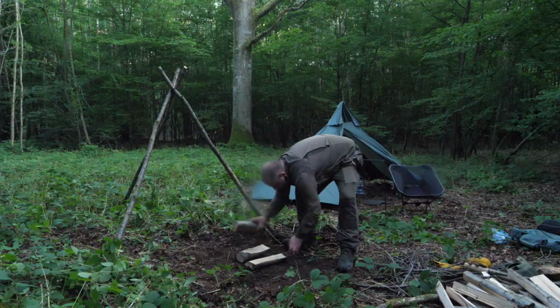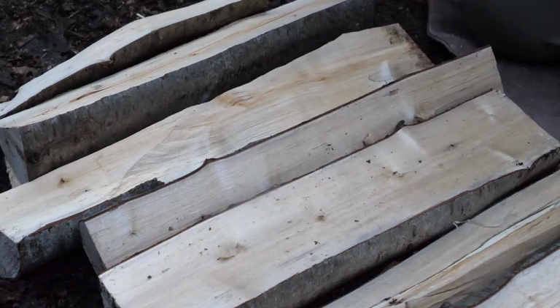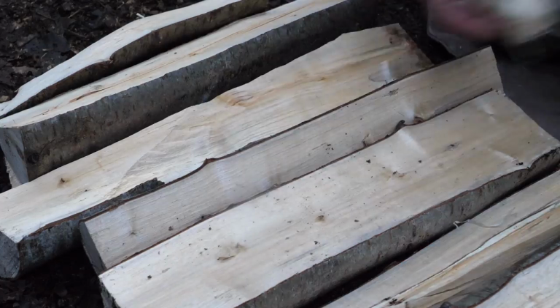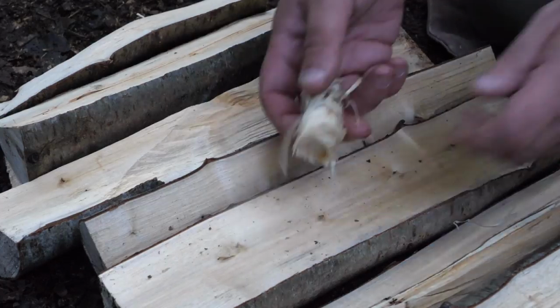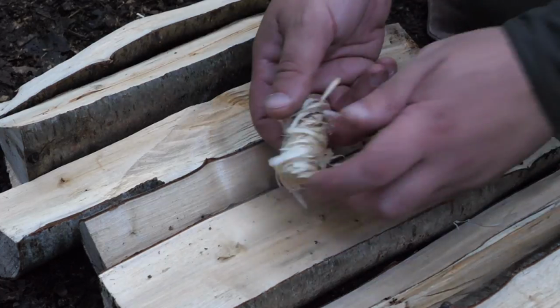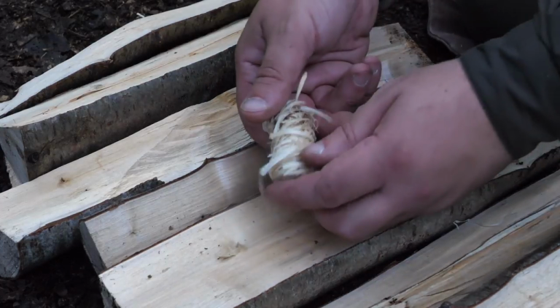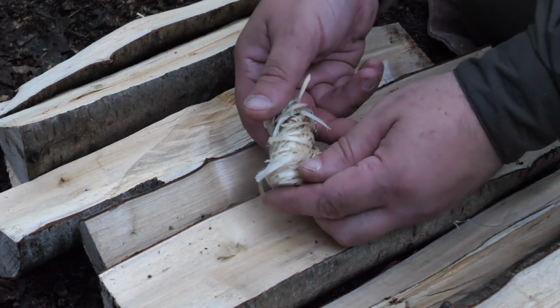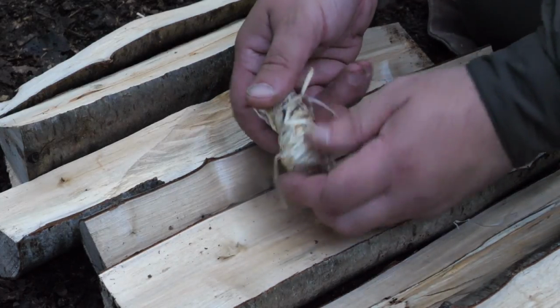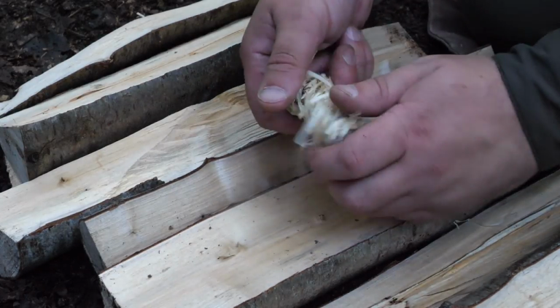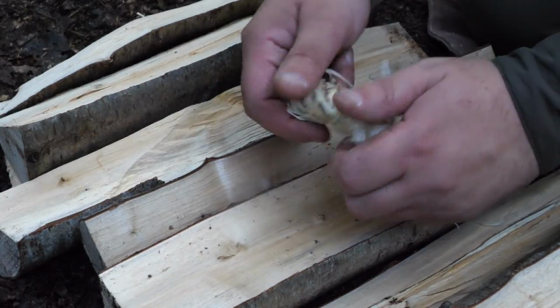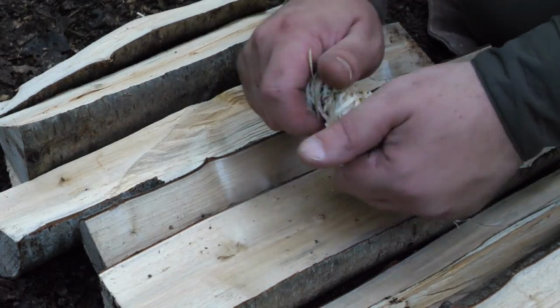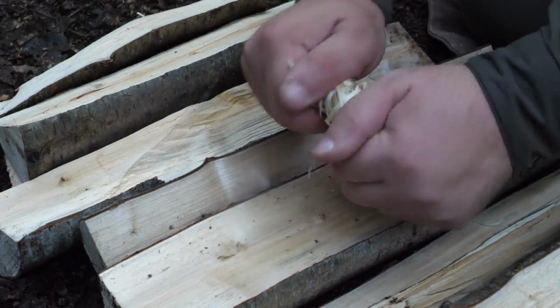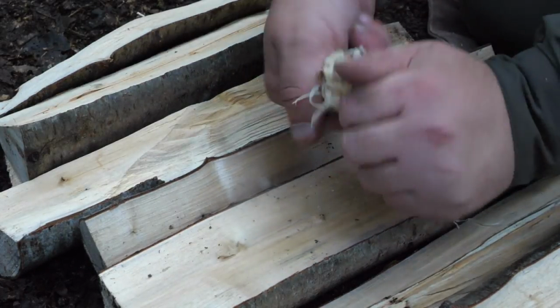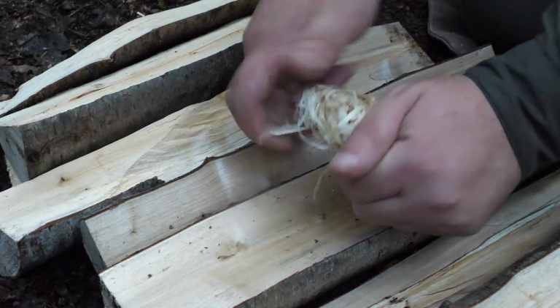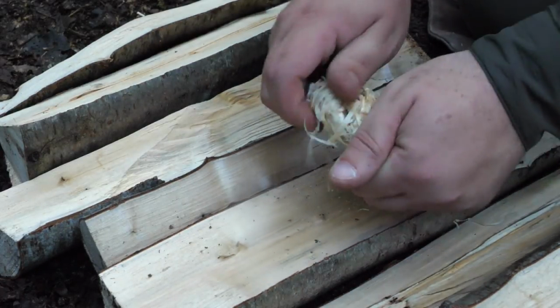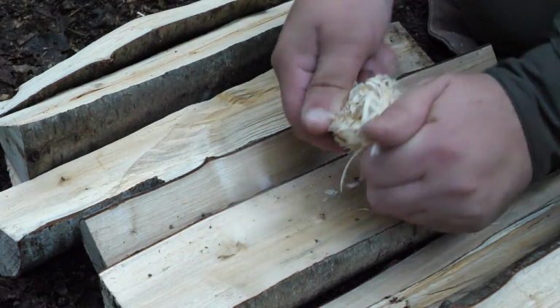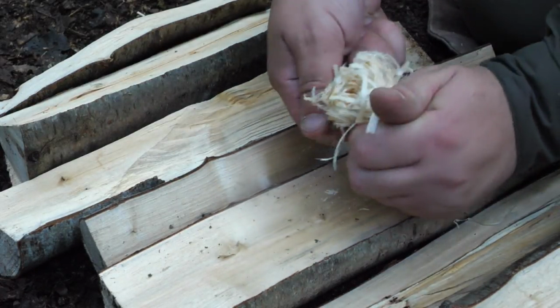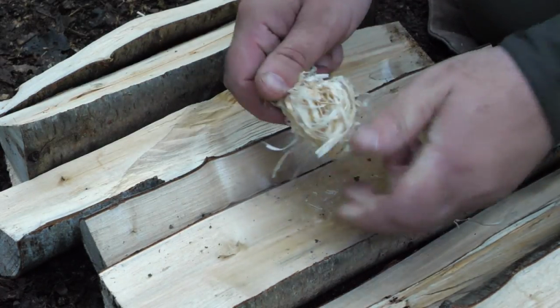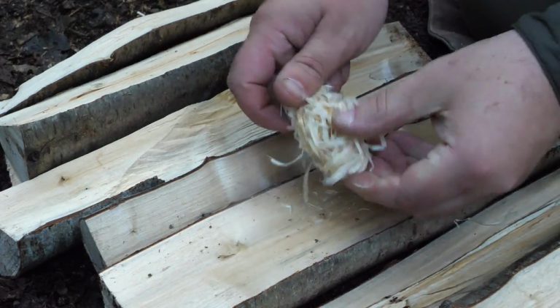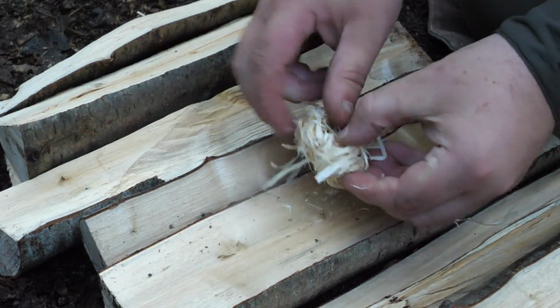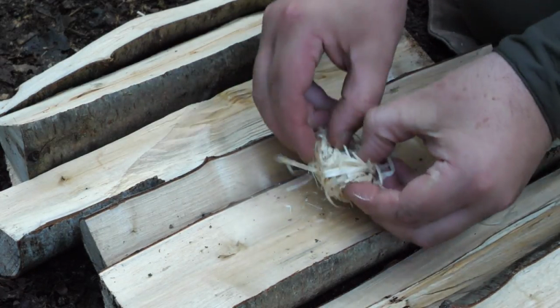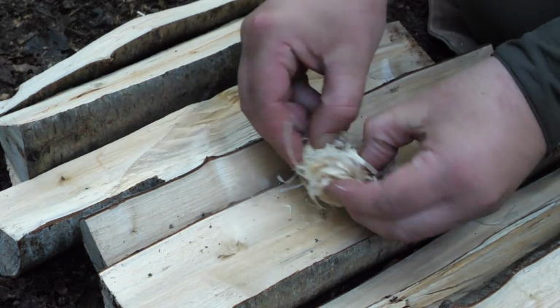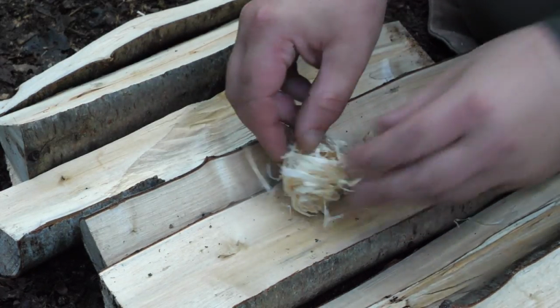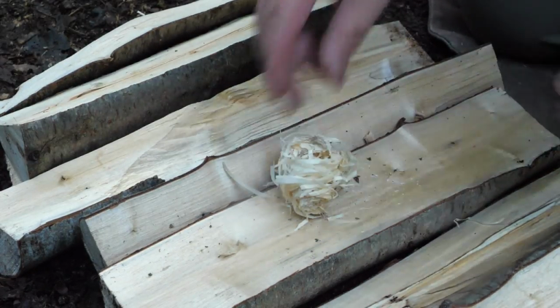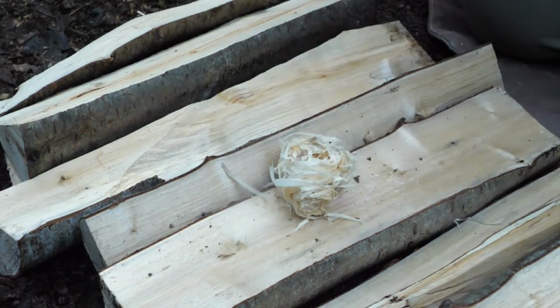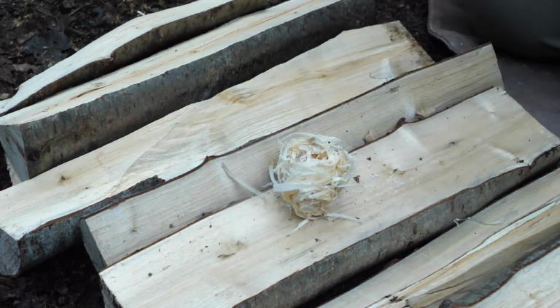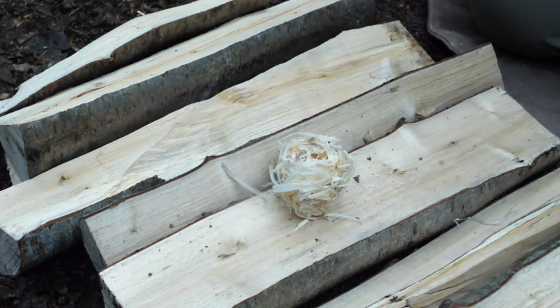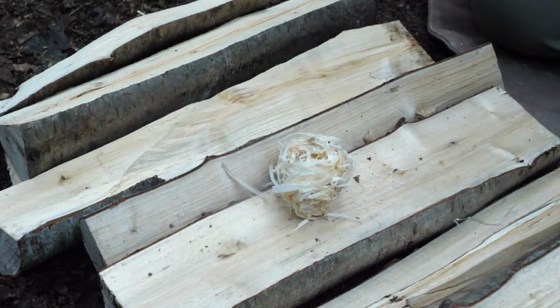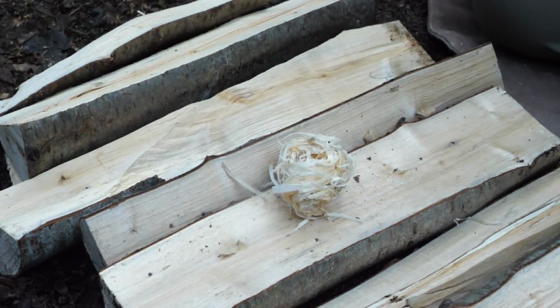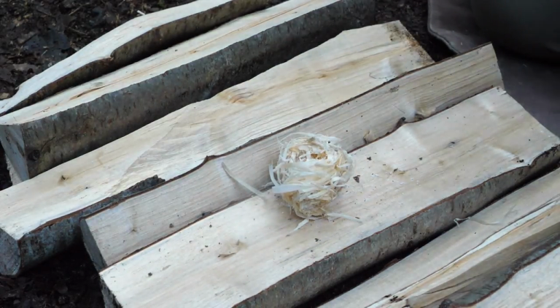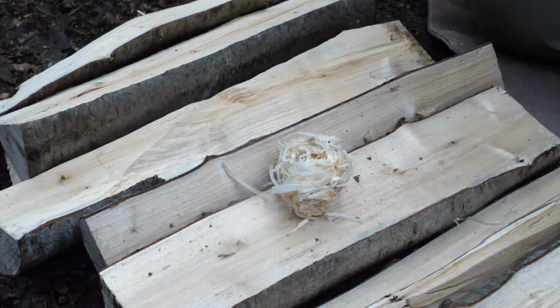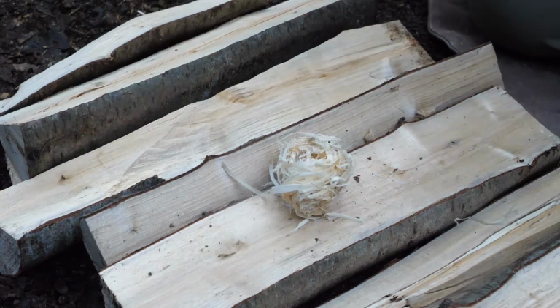I've got some Woodwall firelighter with me today. Nice and easy.